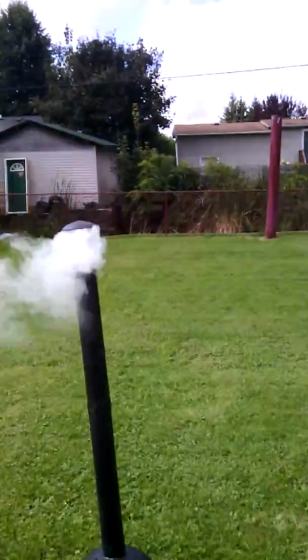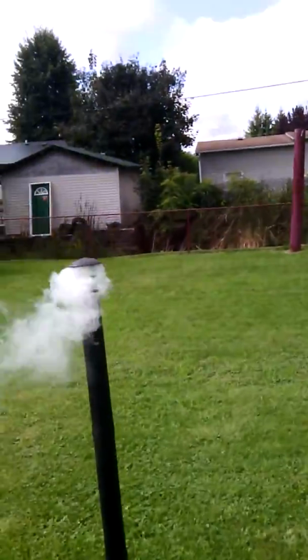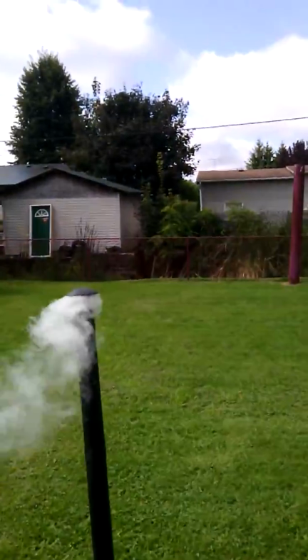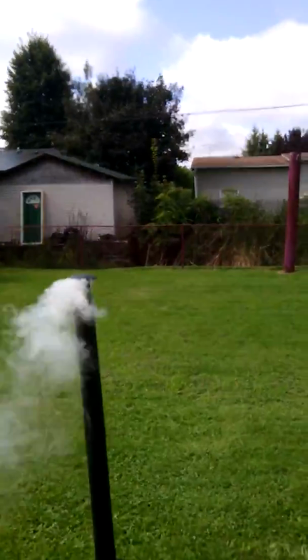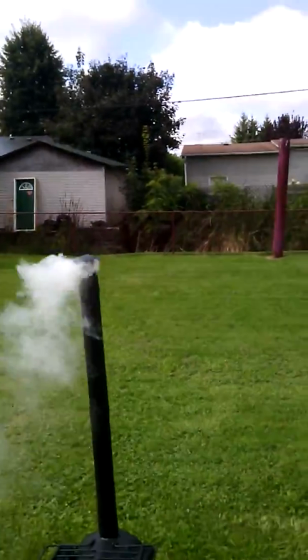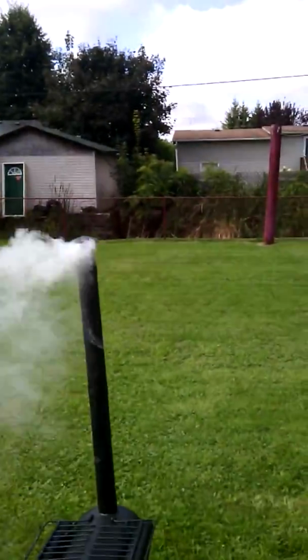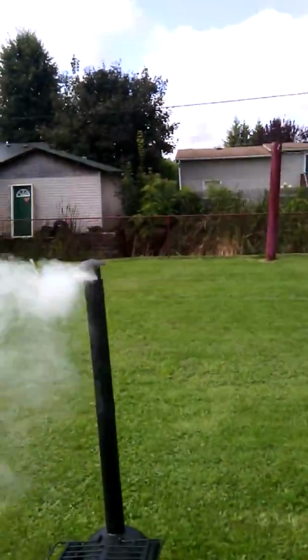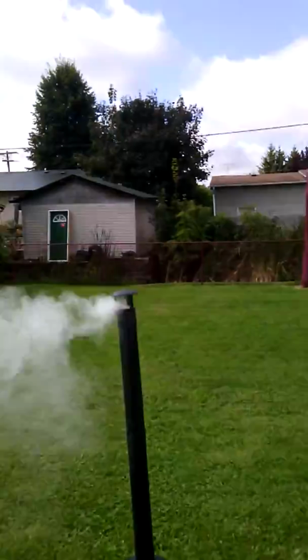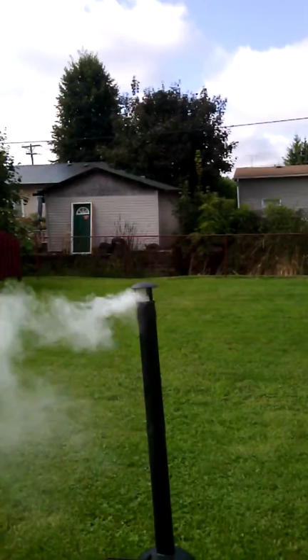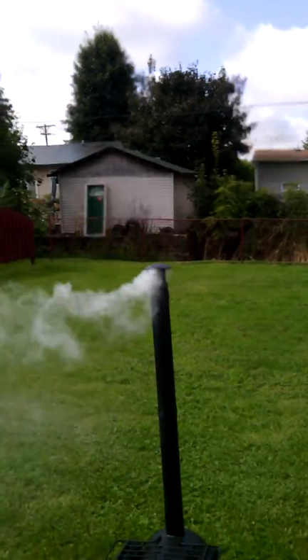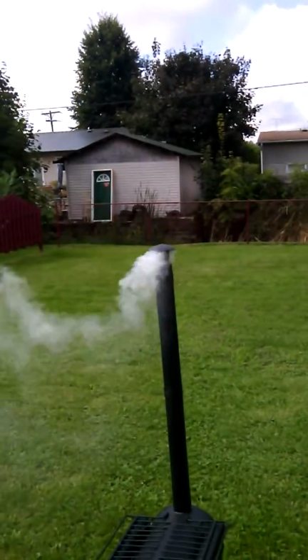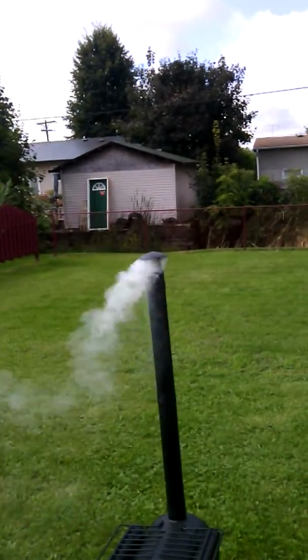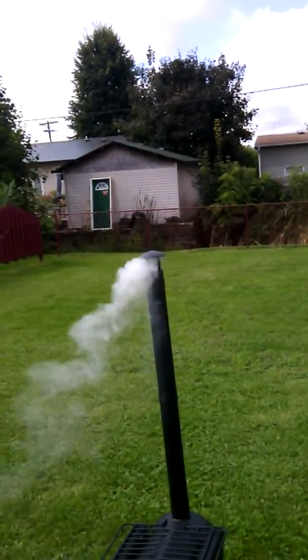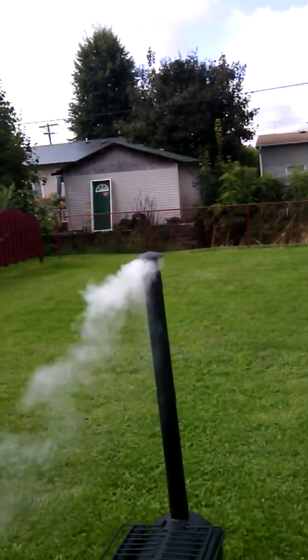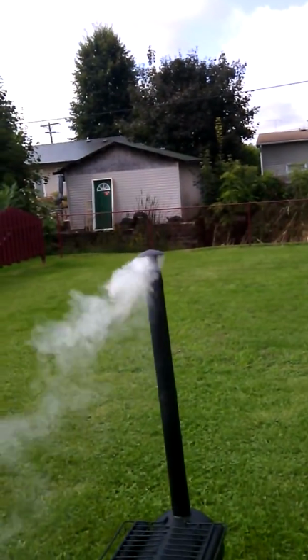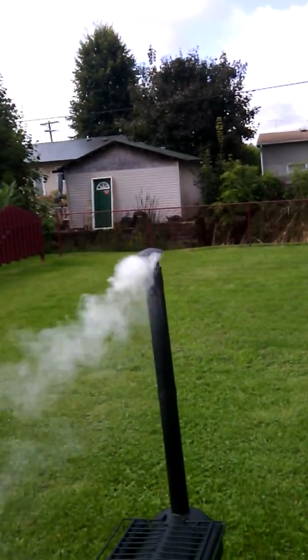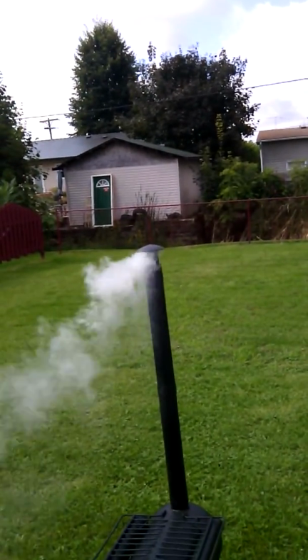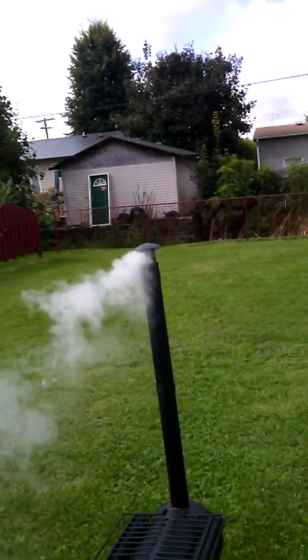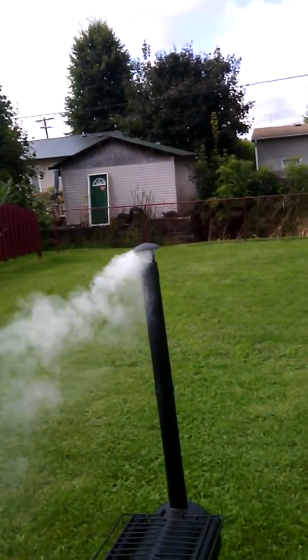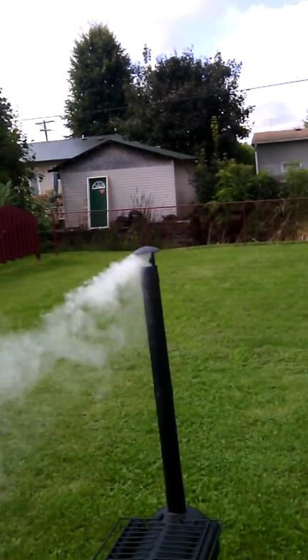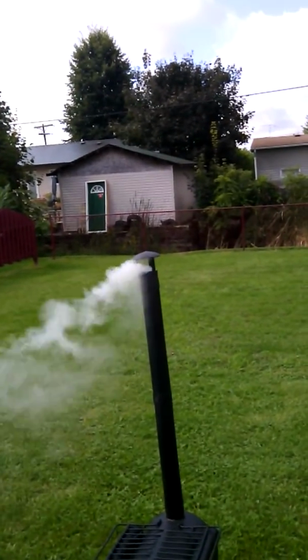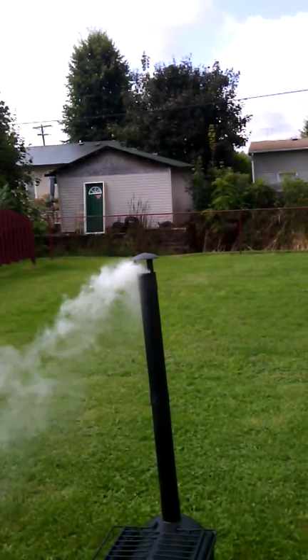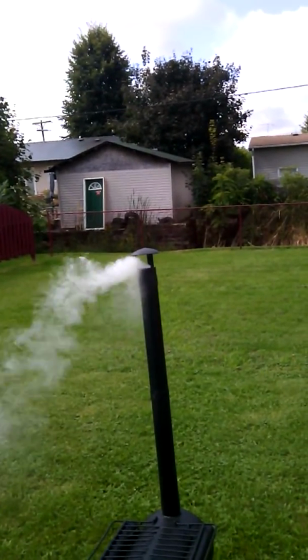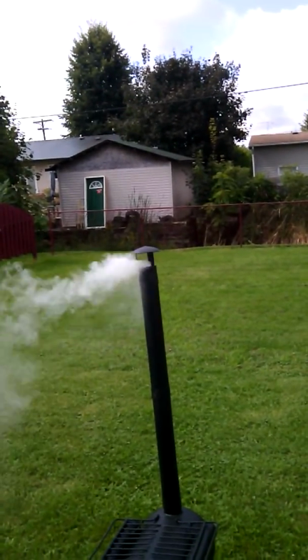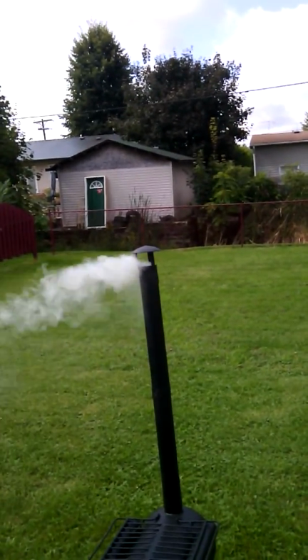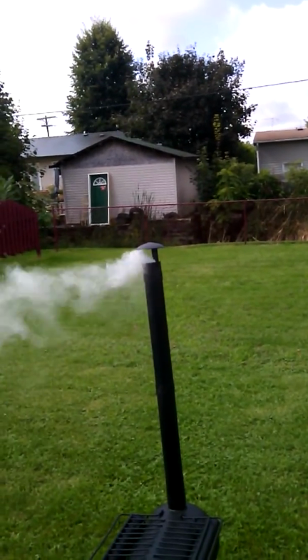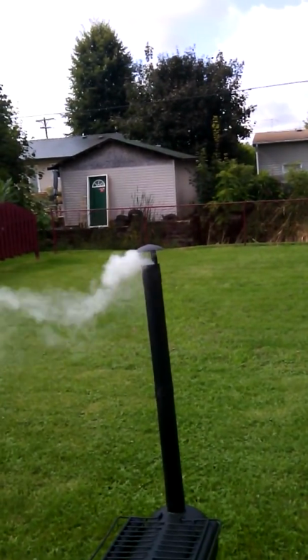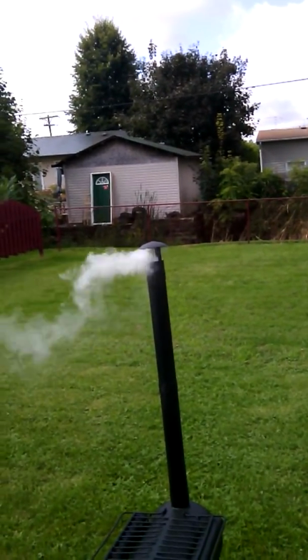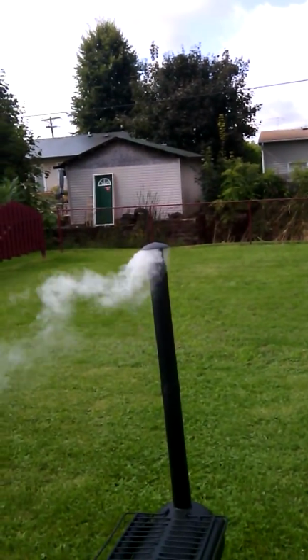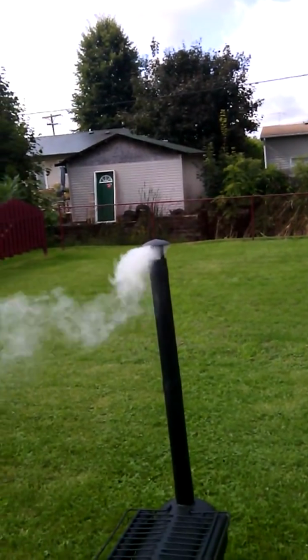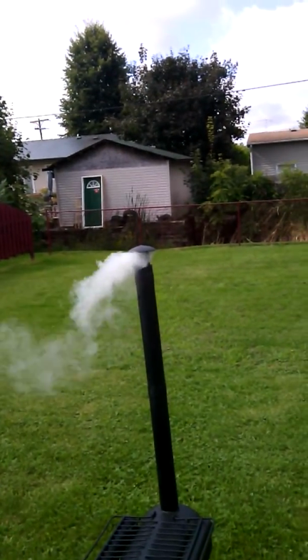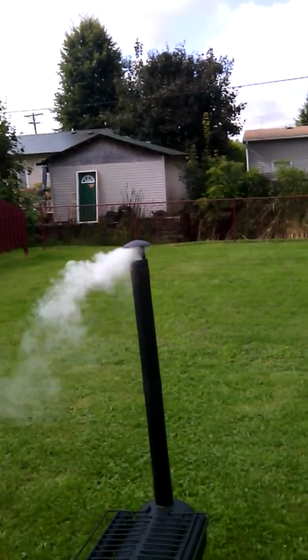And look at that — we've got smoke! So she's working.